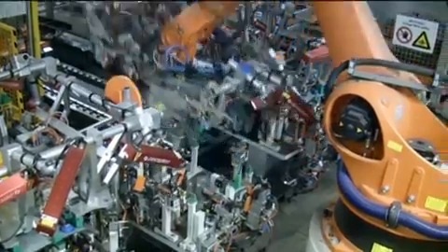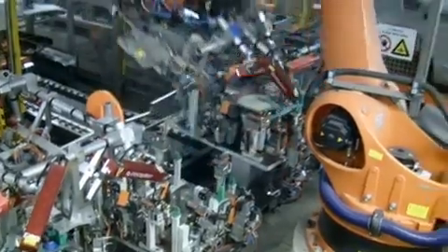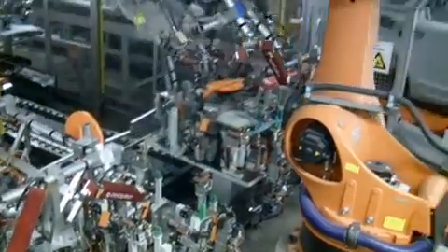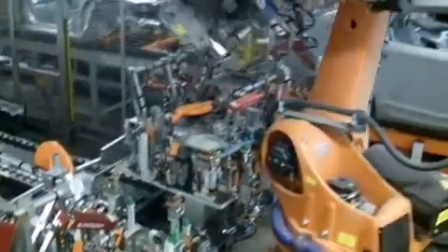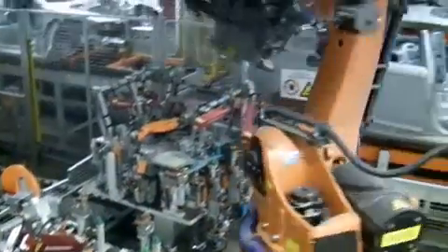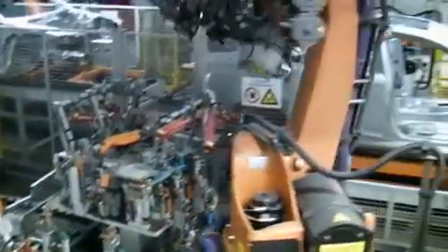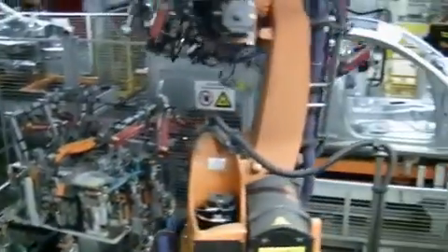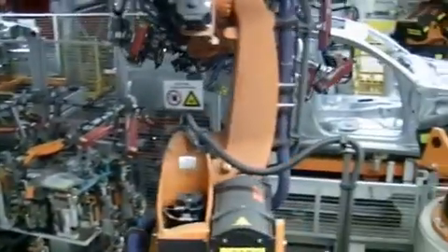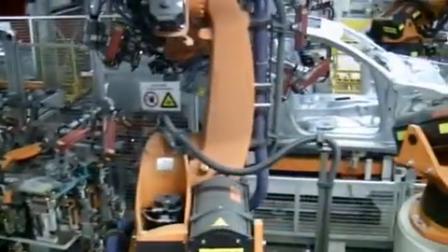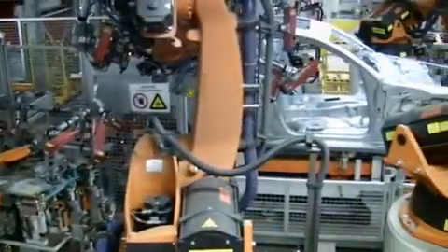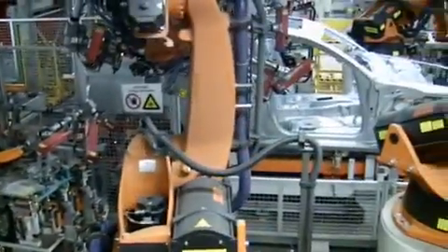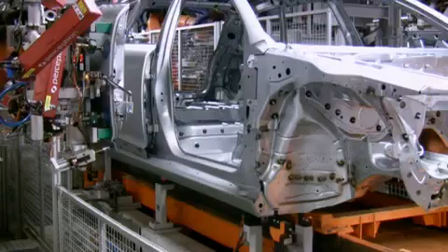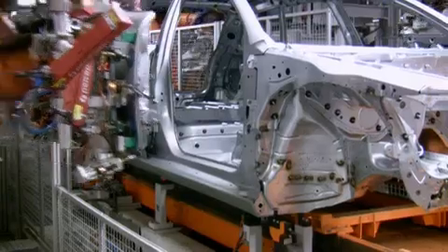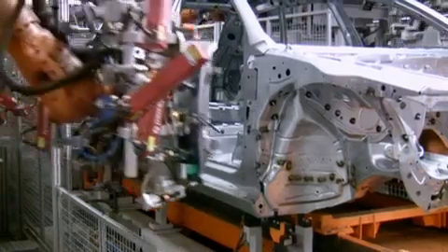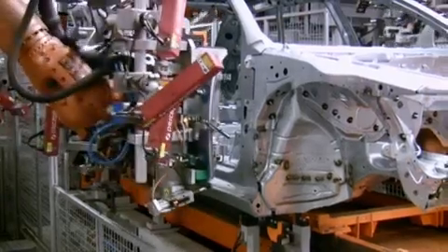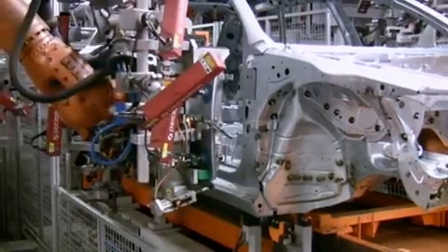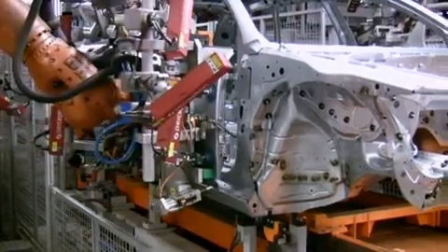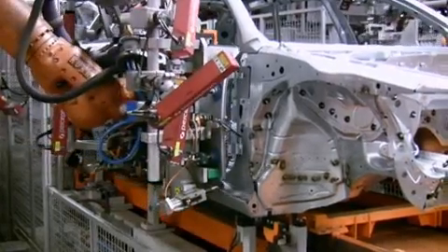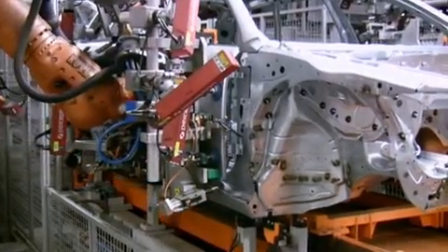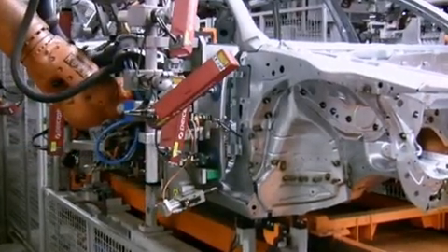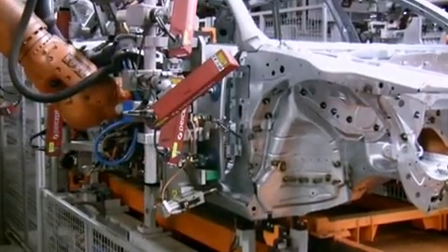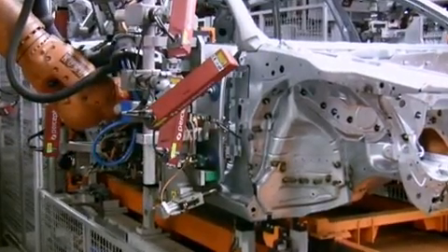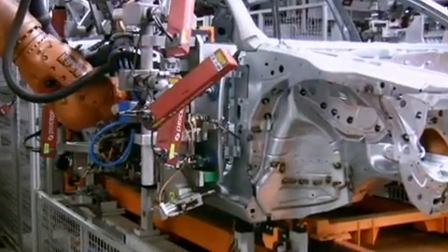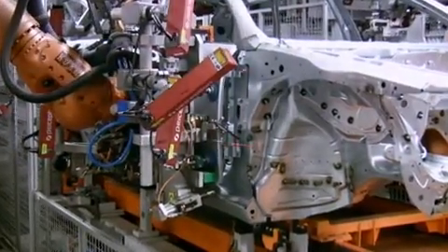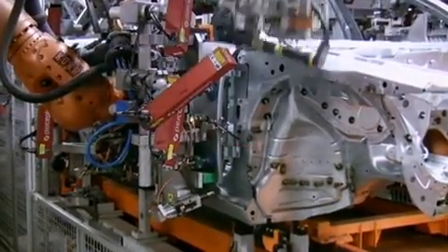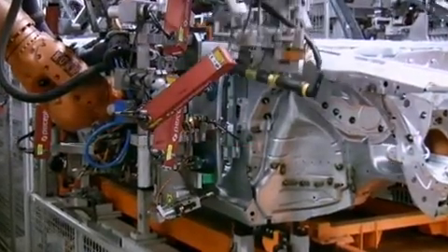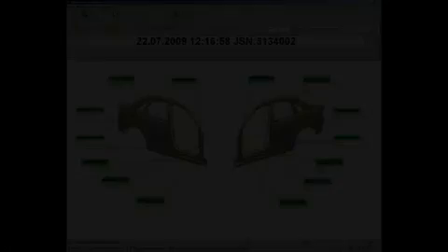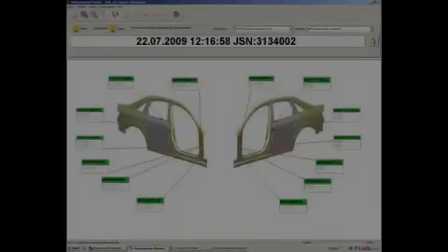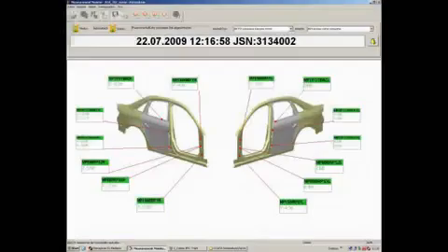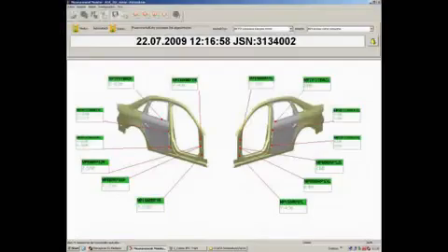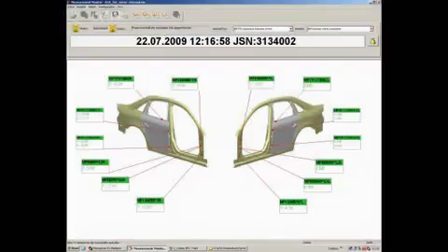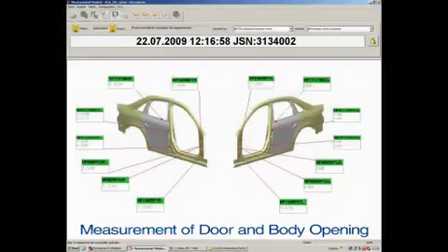The assembly robot picks up the new gripper unit with the integrated door and pre-positions it in front of the door opening.